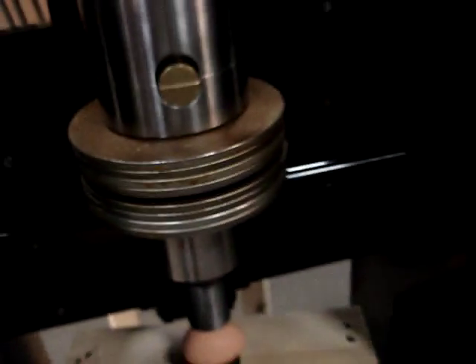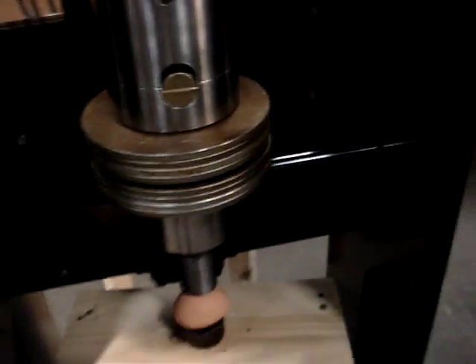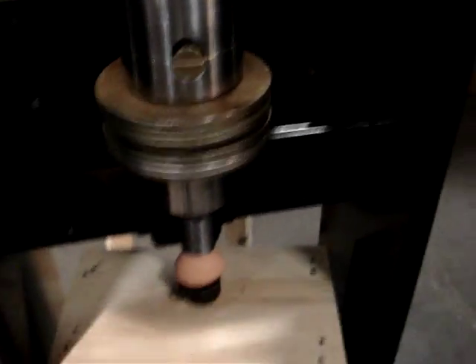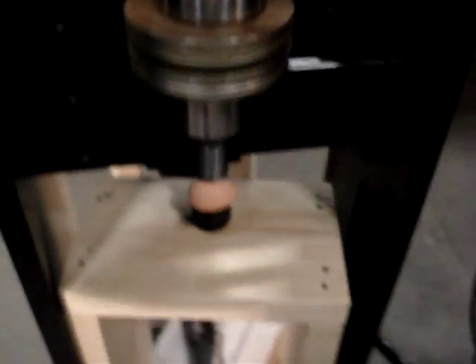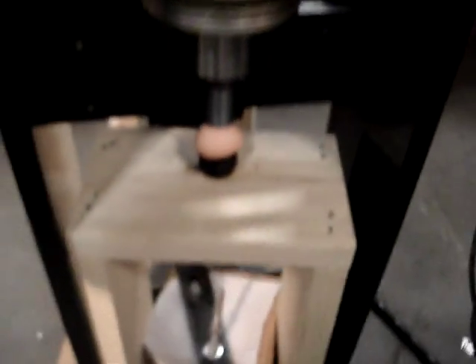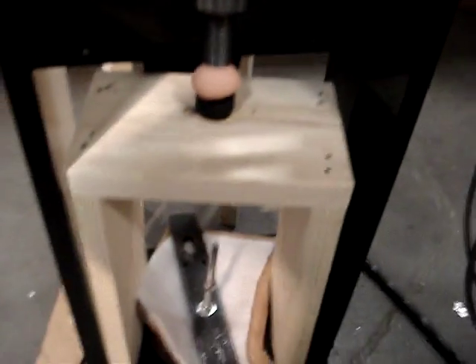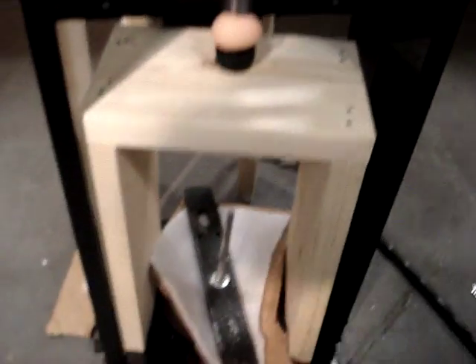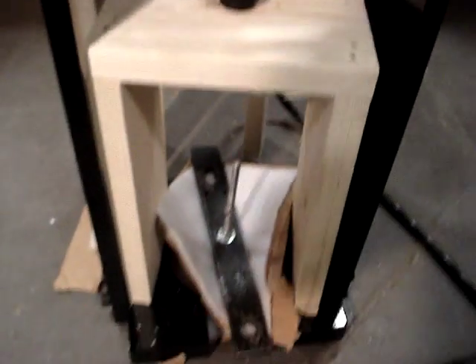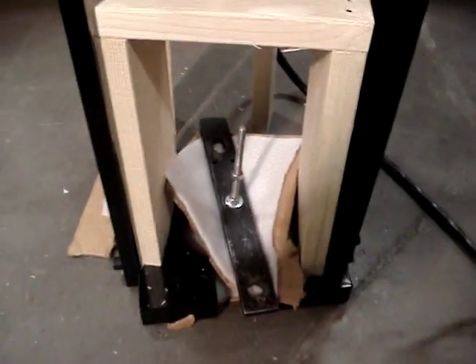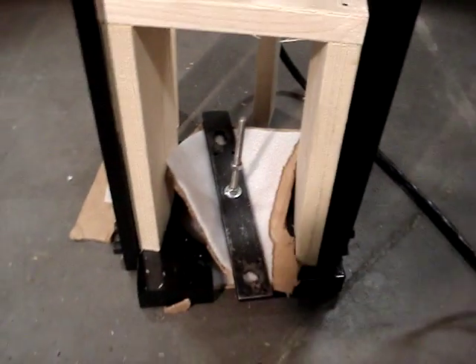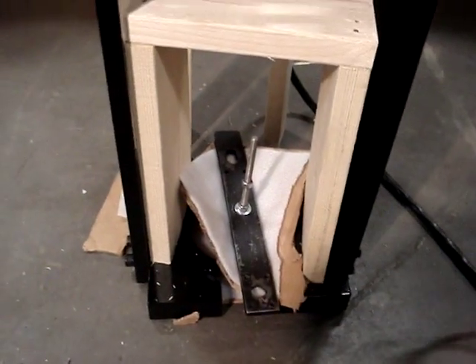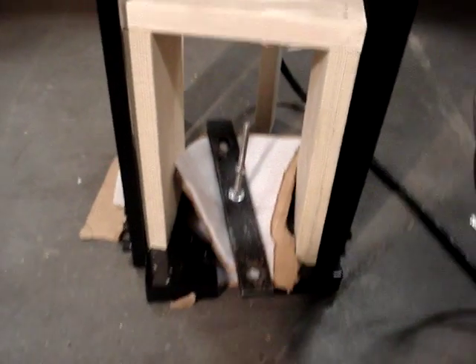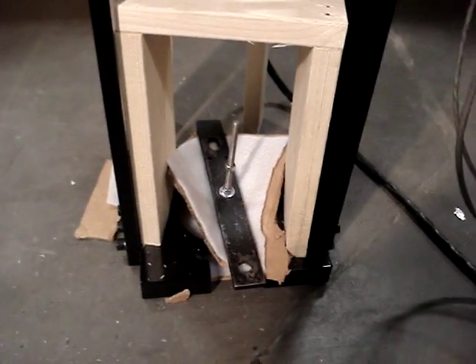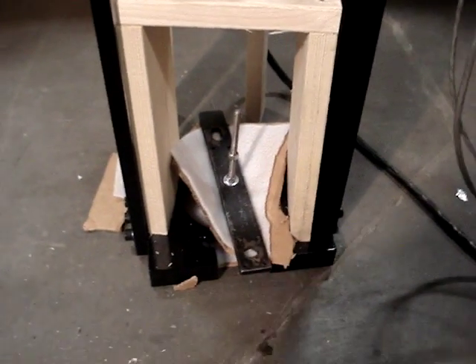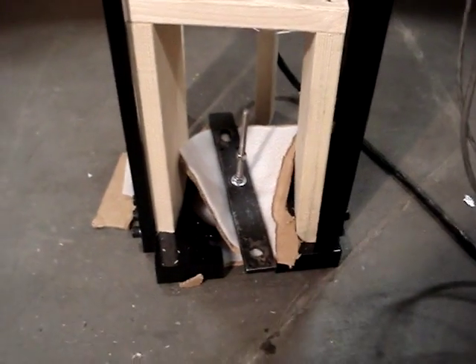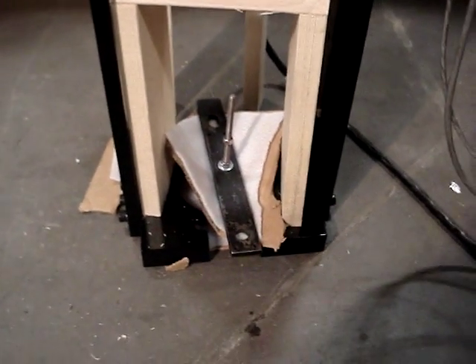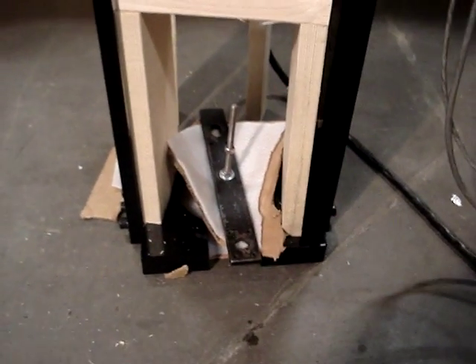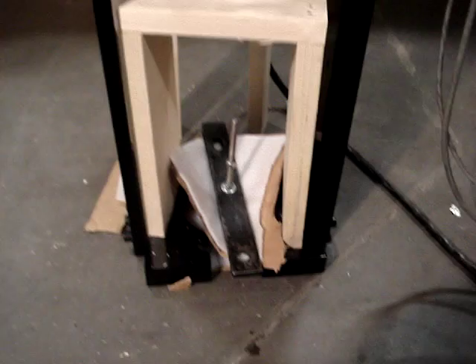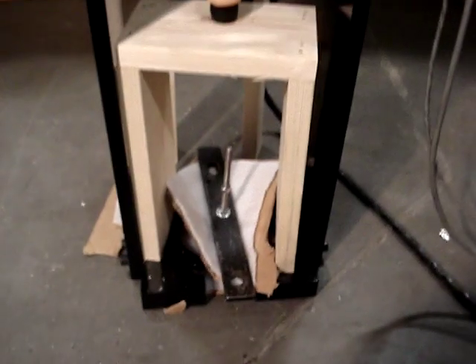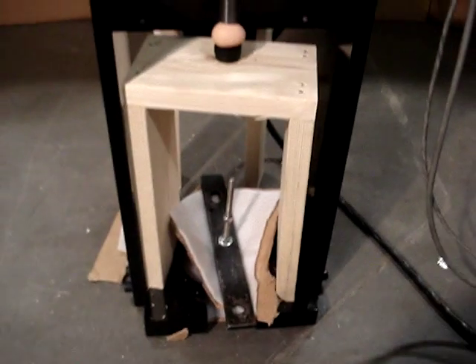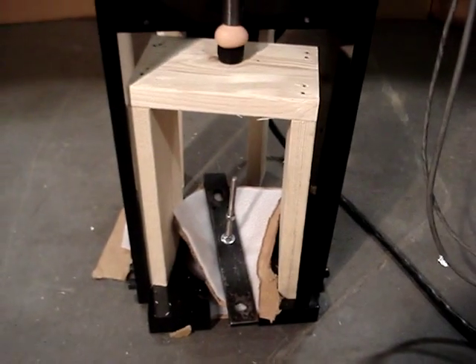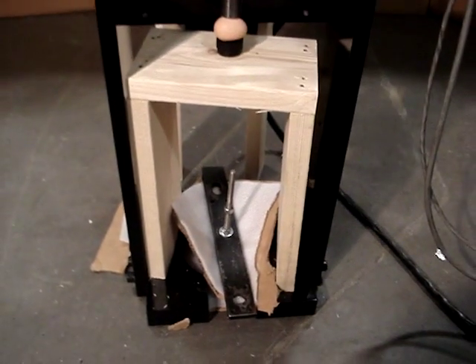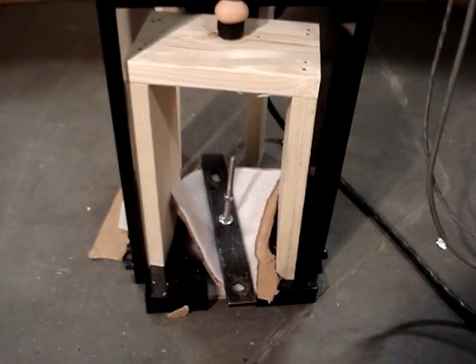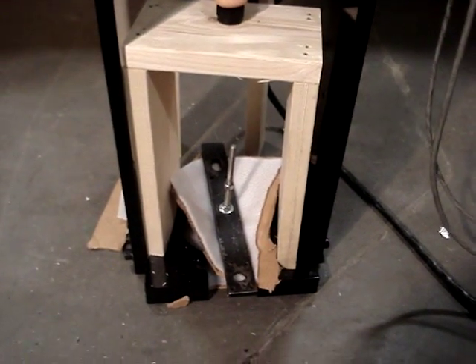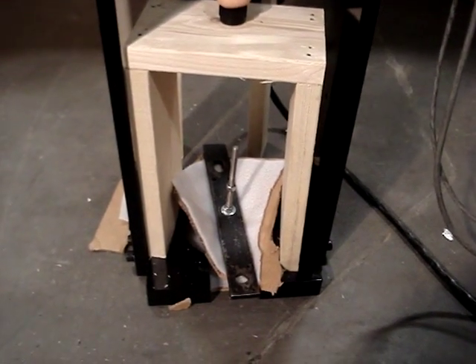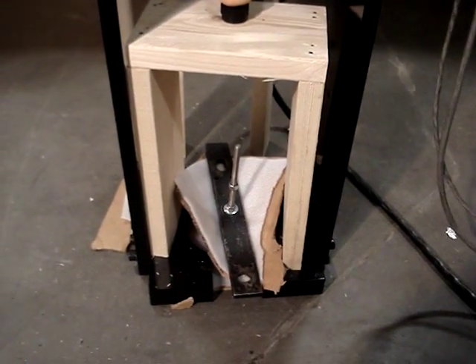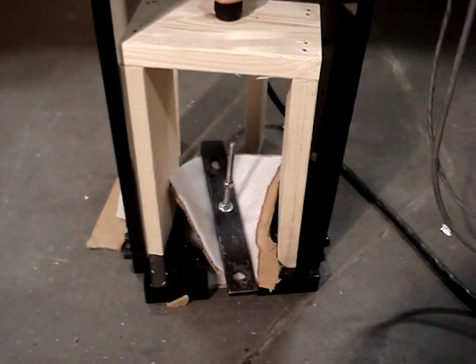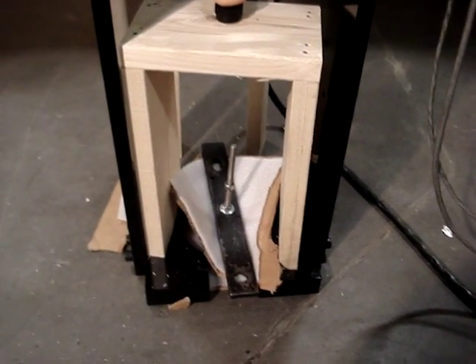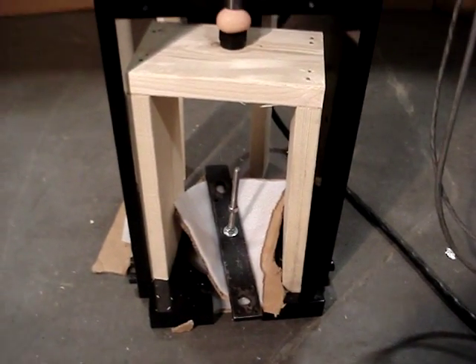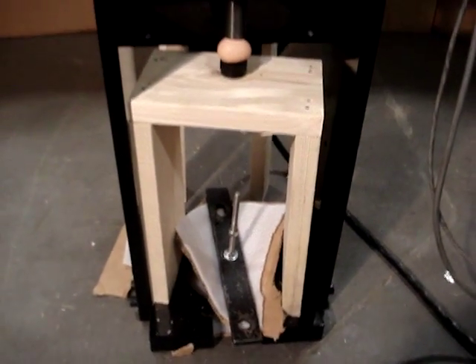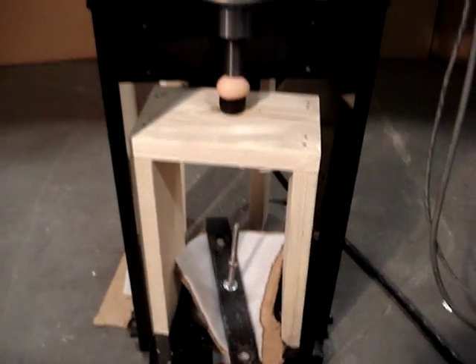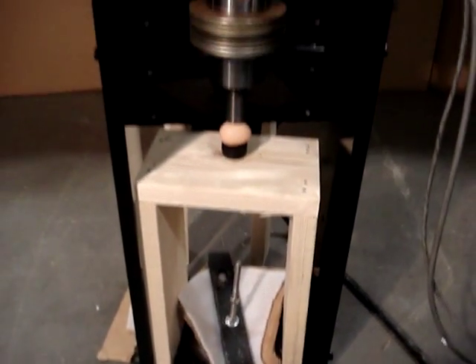This is where the valve would connect. We fabricate the mounting hardware for any manufacturer's control valve and the stem connection.